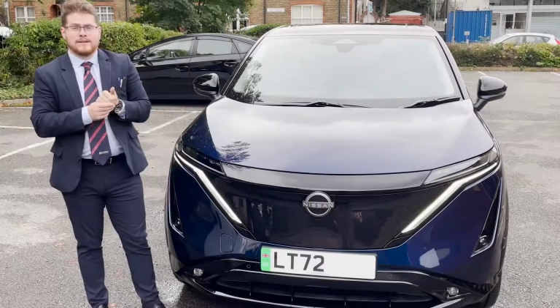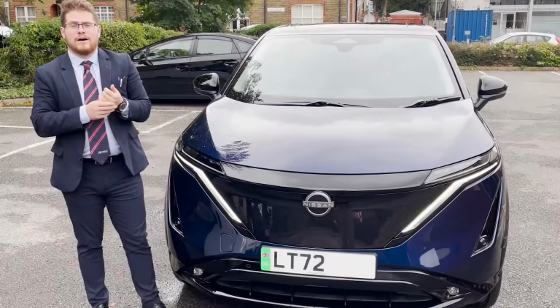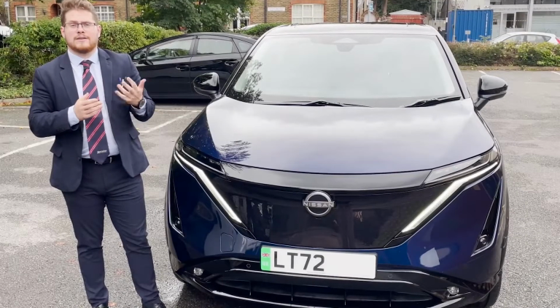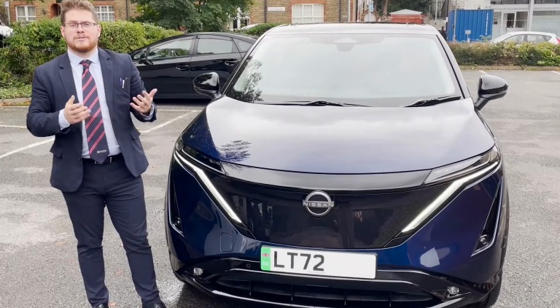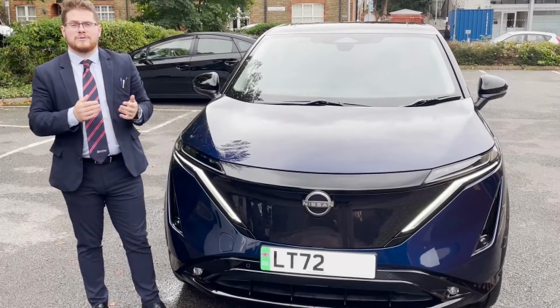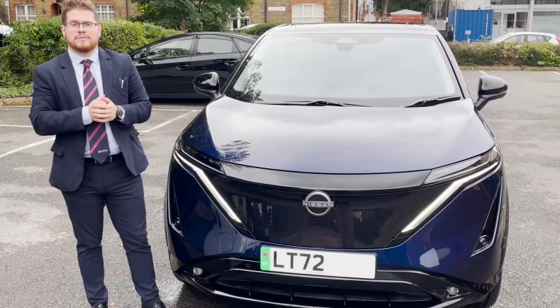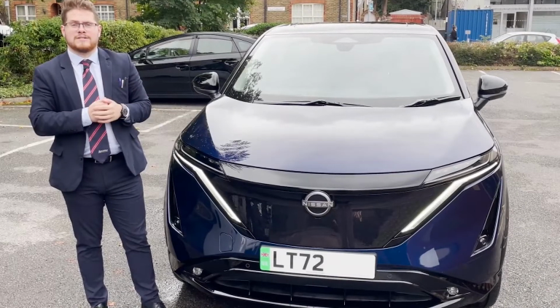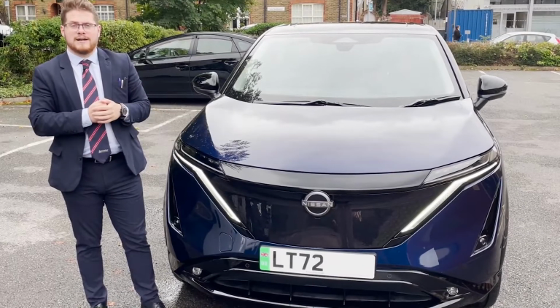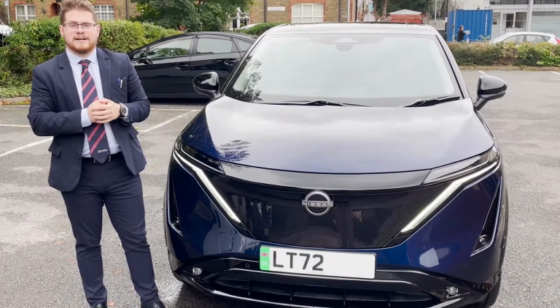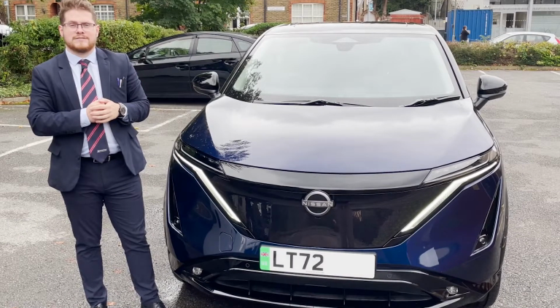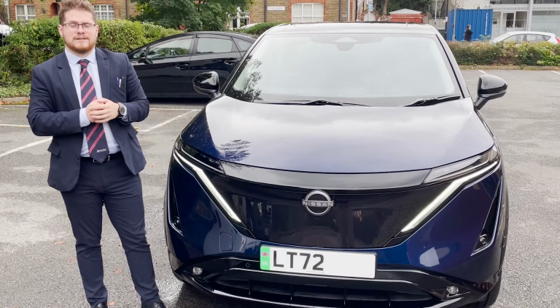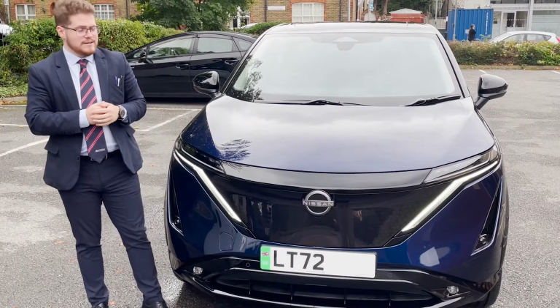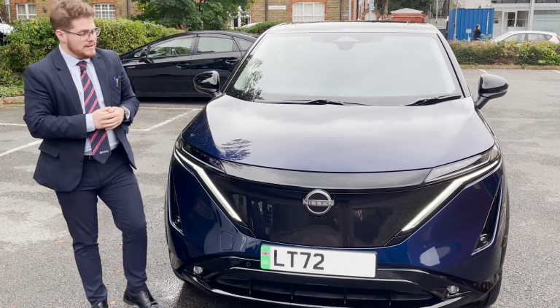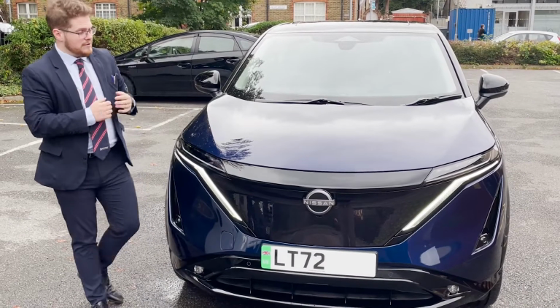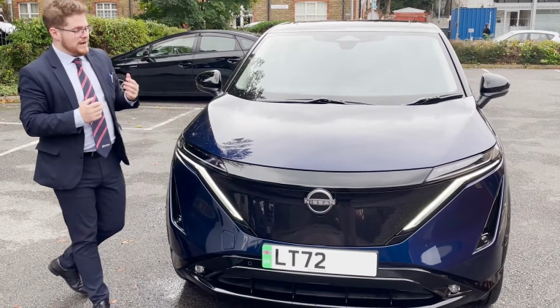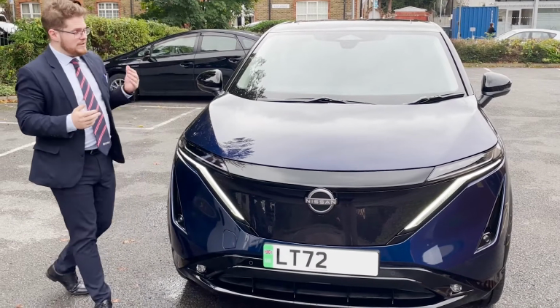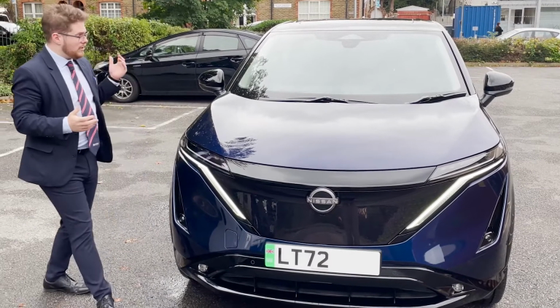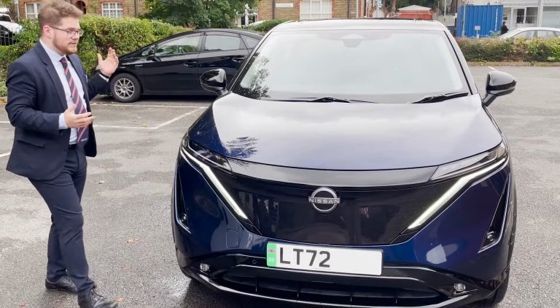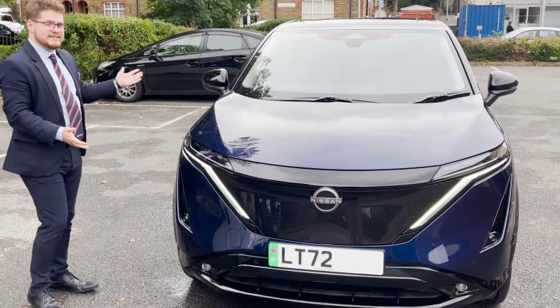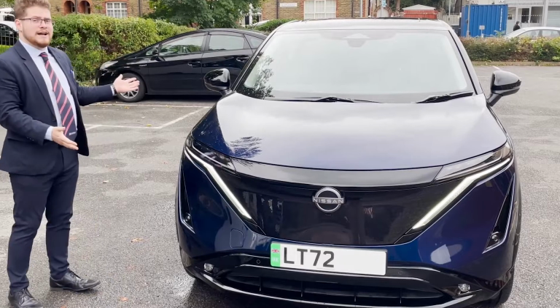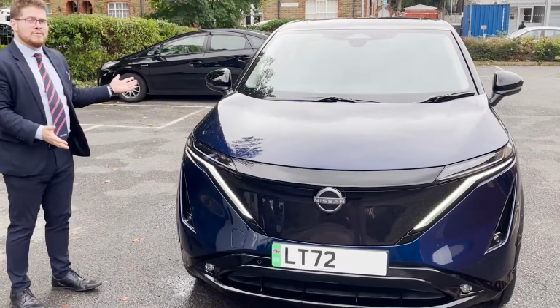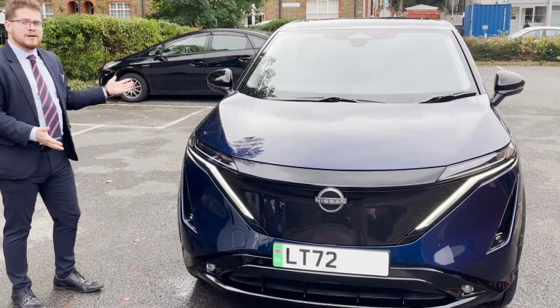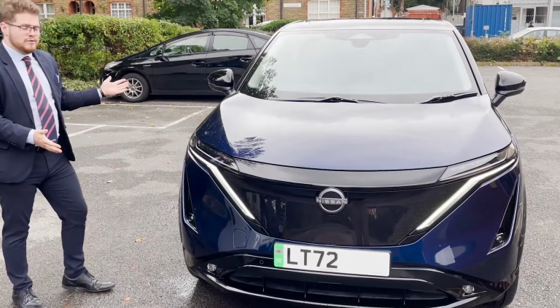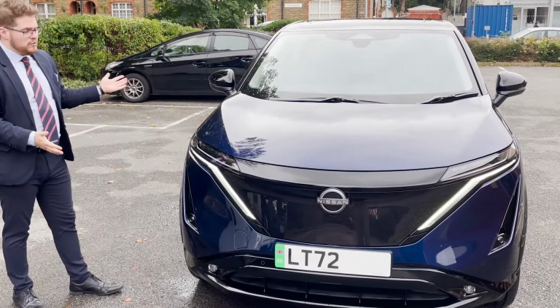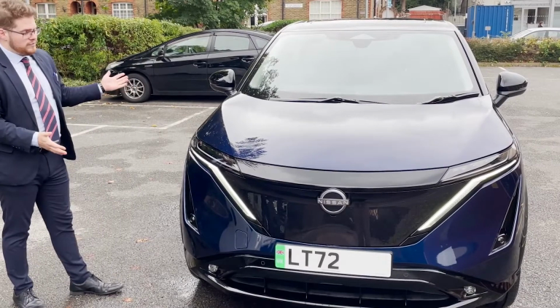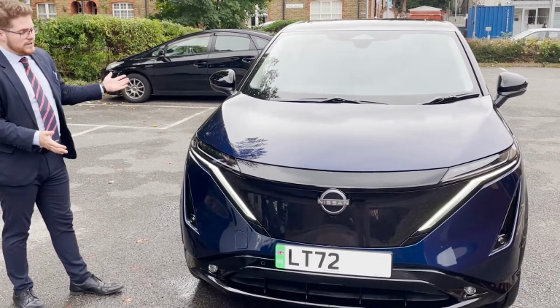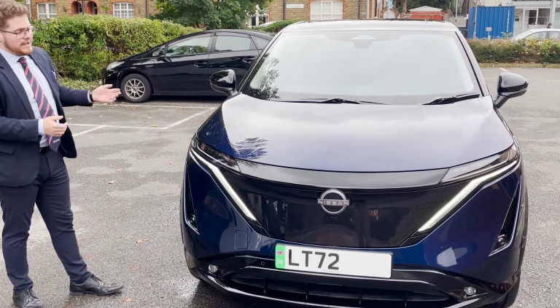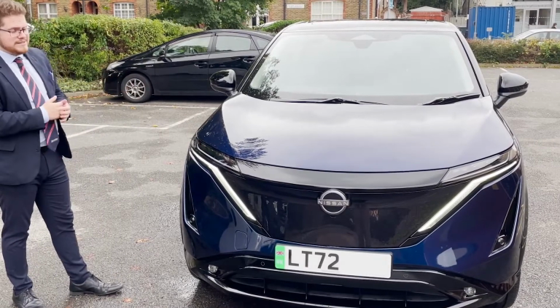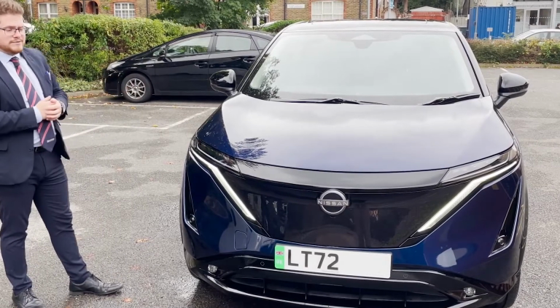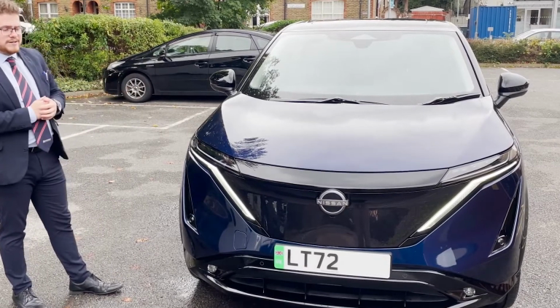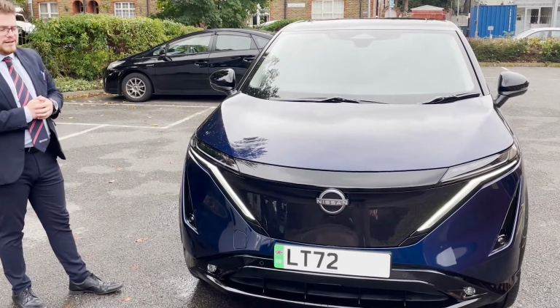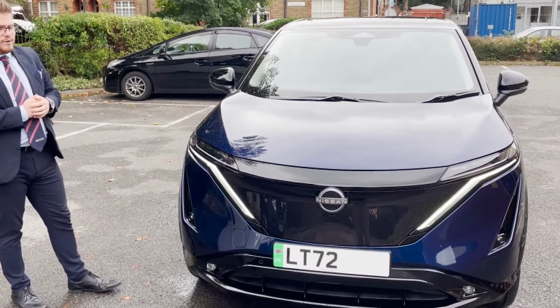Hi, it's Luke from Nissan Ancaster. Here we have our Nissan Ariya Evolve, 87kW.